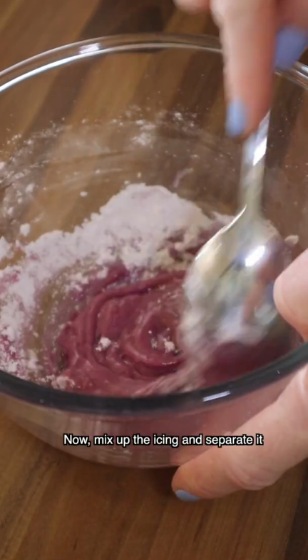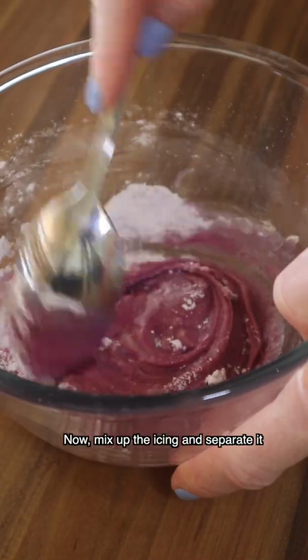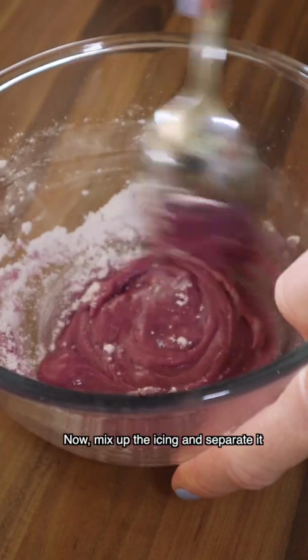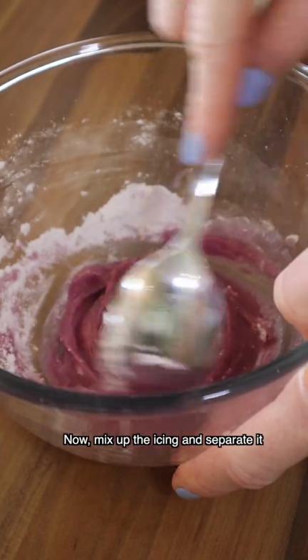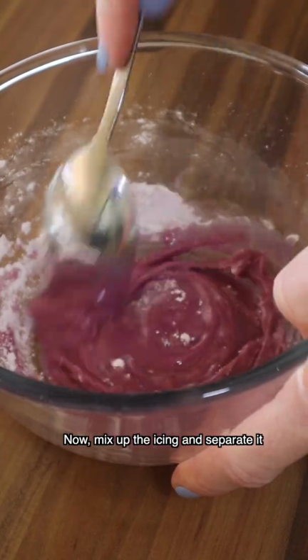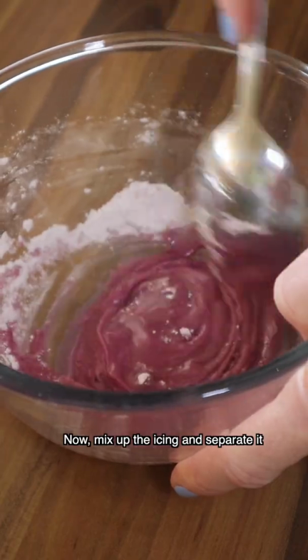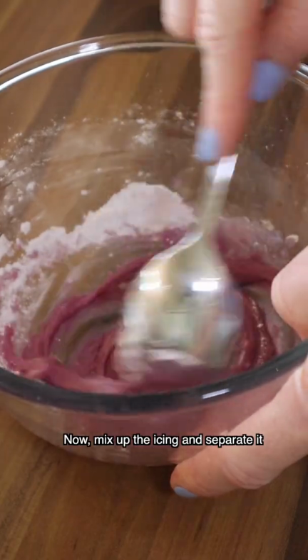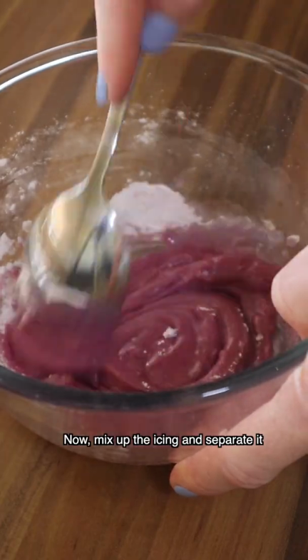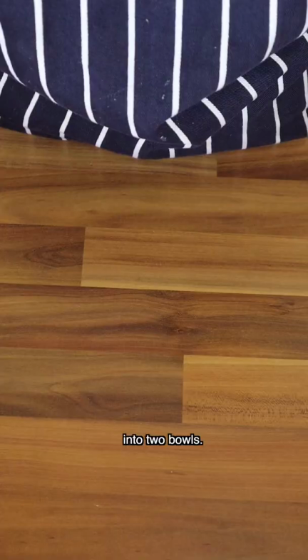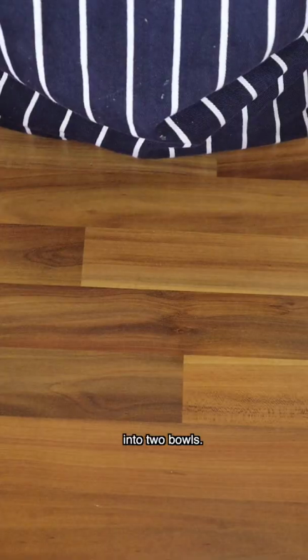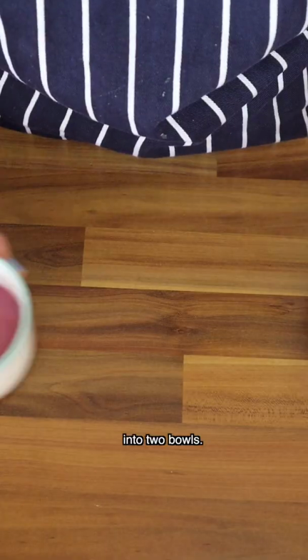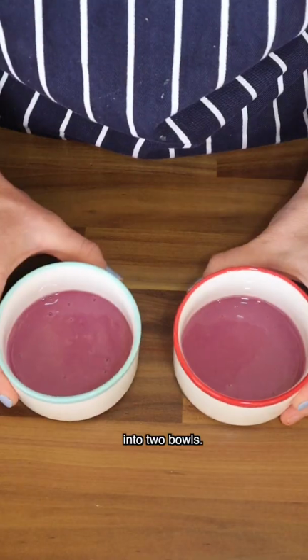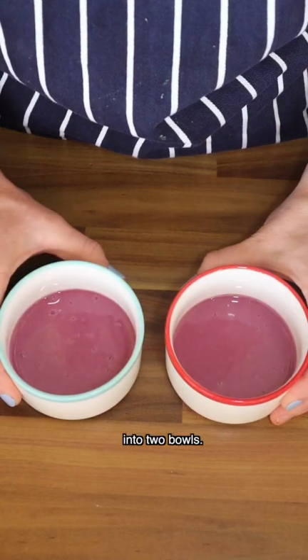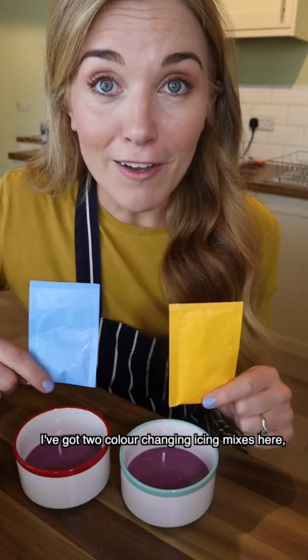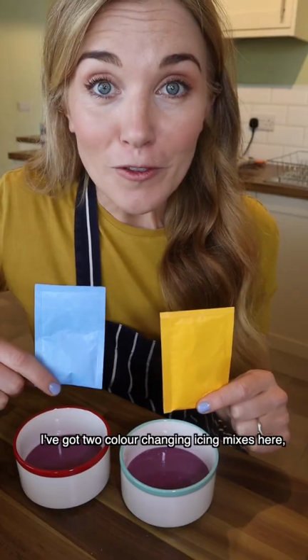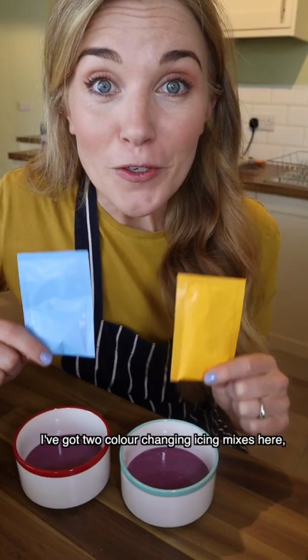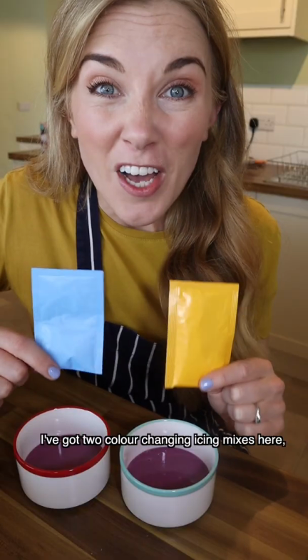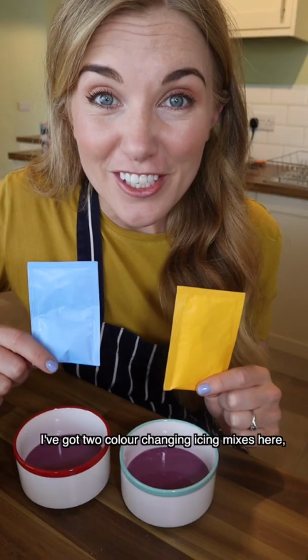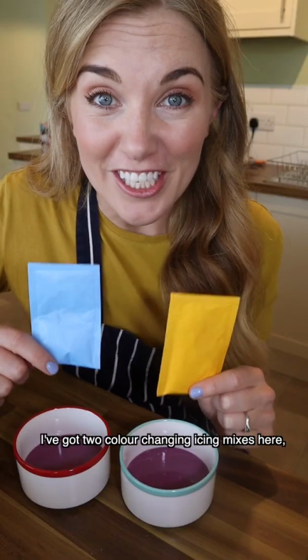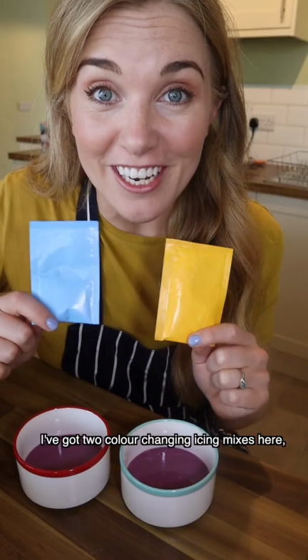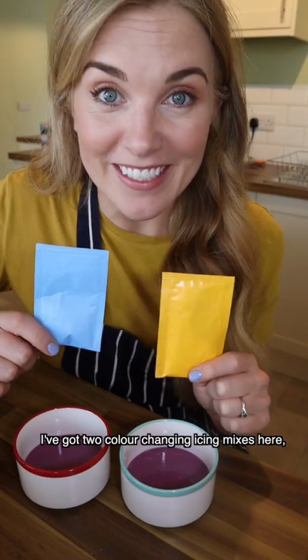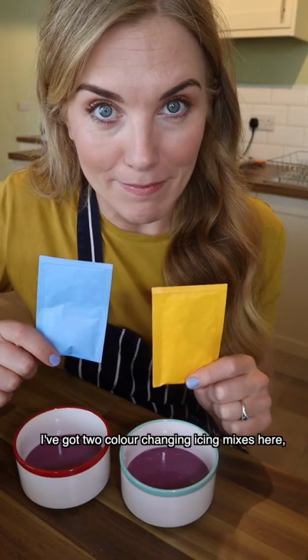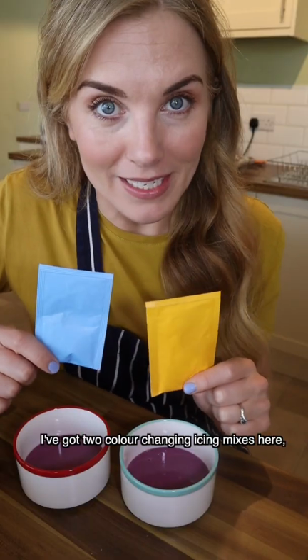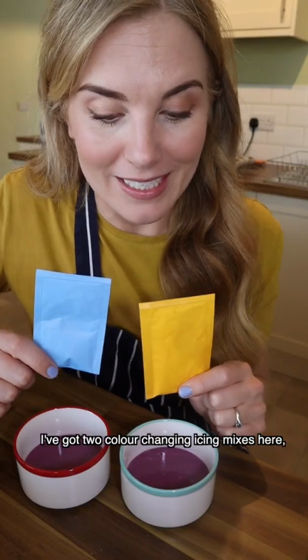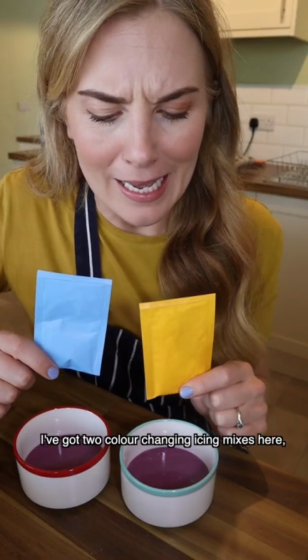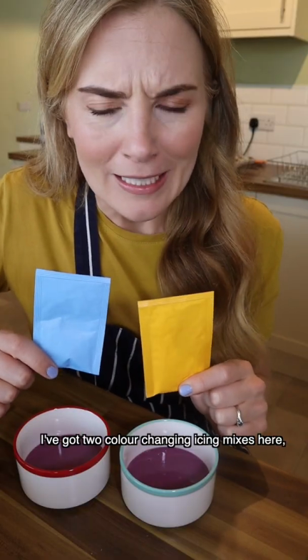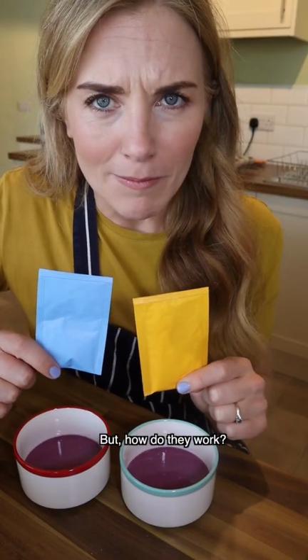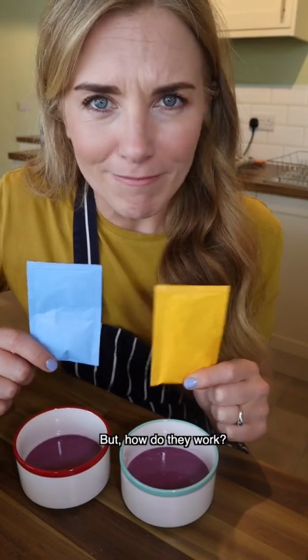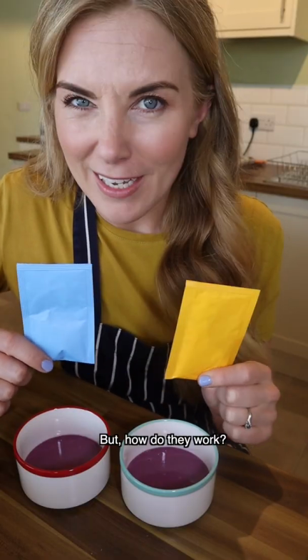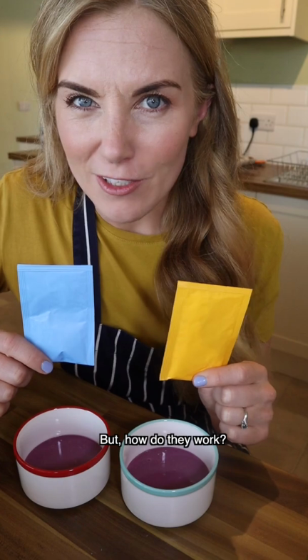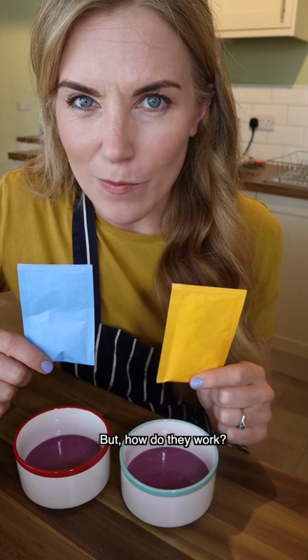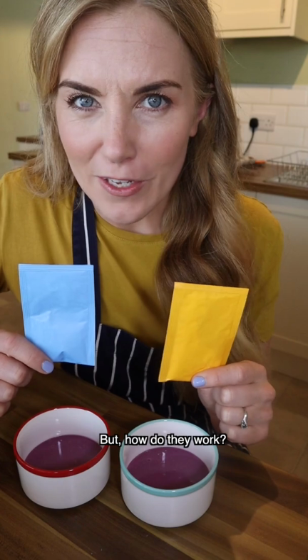Now mix up the icing and separate it into two bowls. I've got two colour-changing icing mixes here, but how do they work?